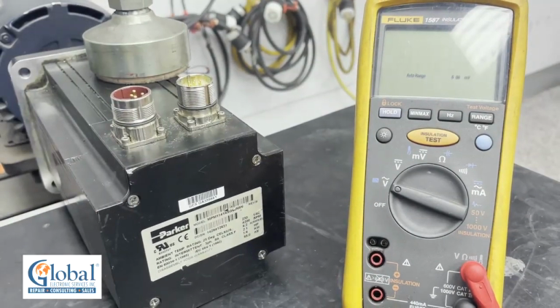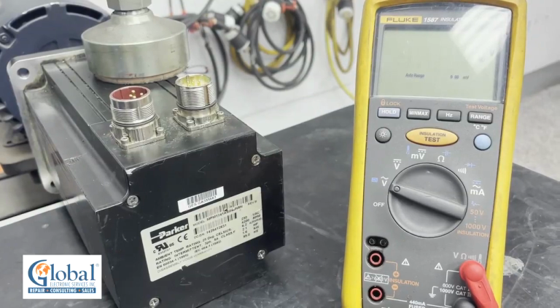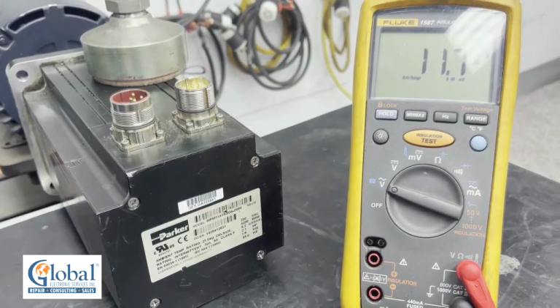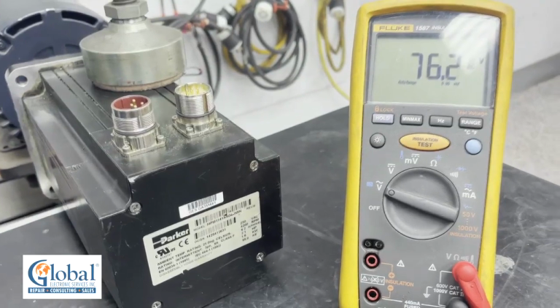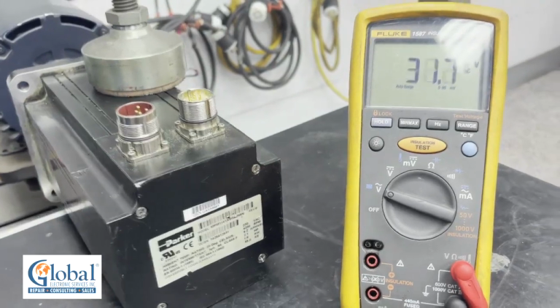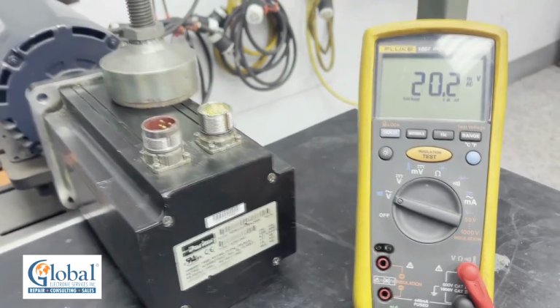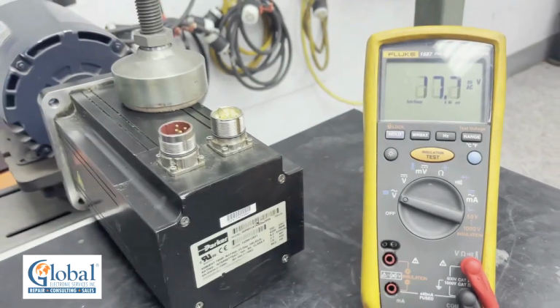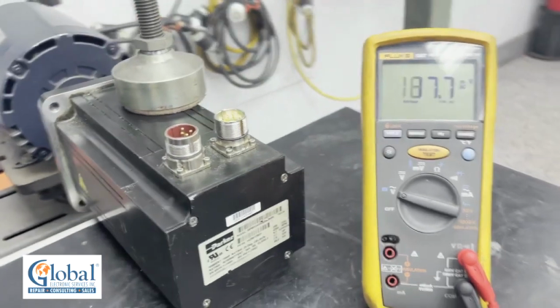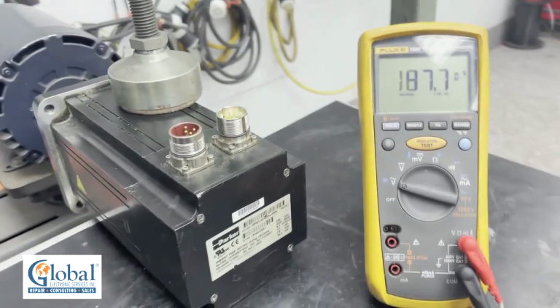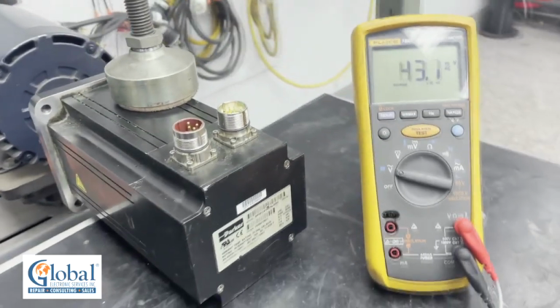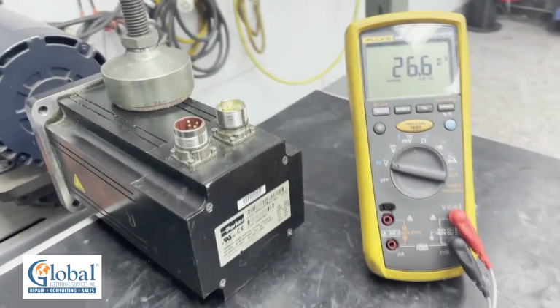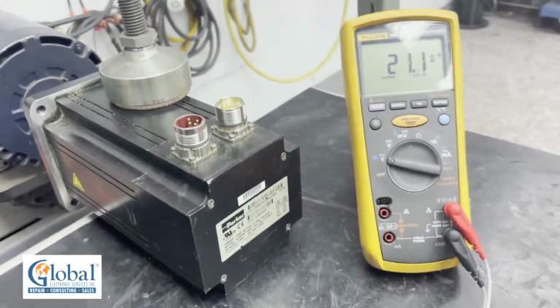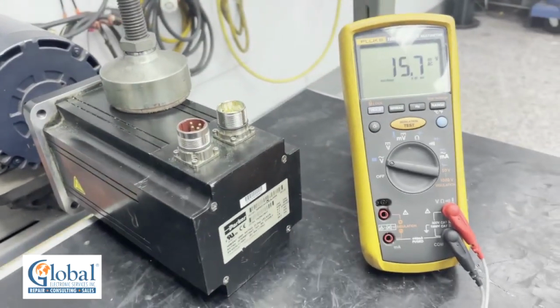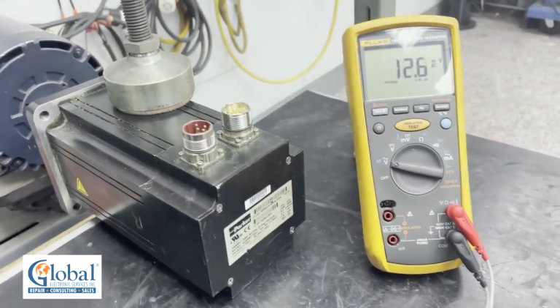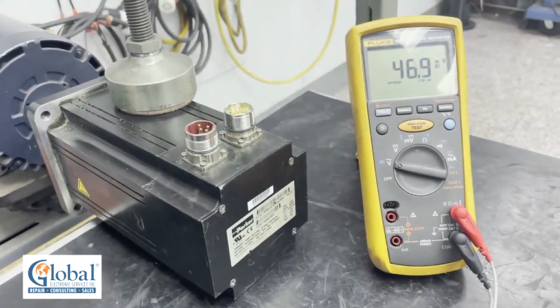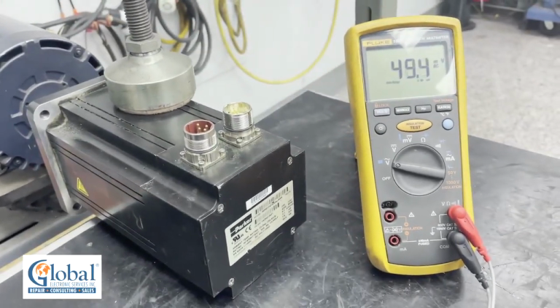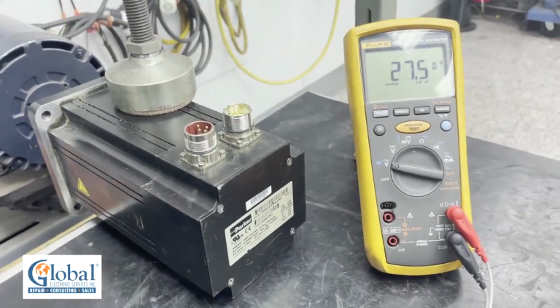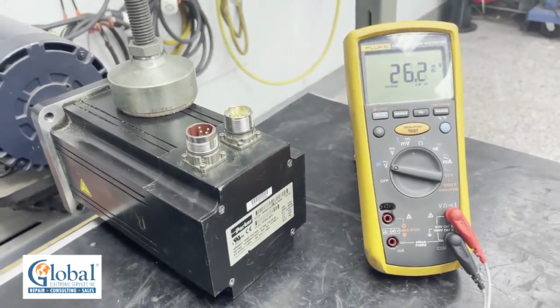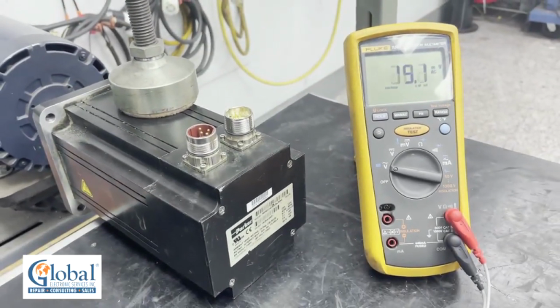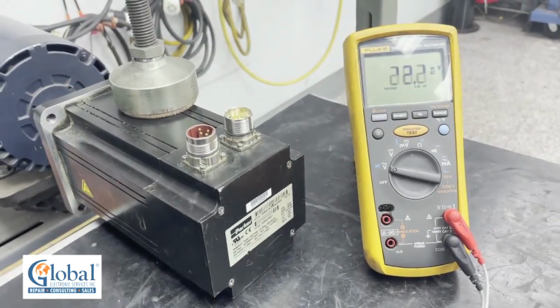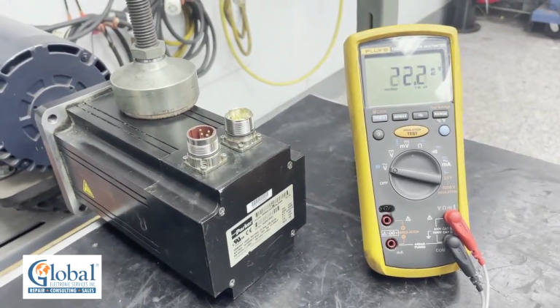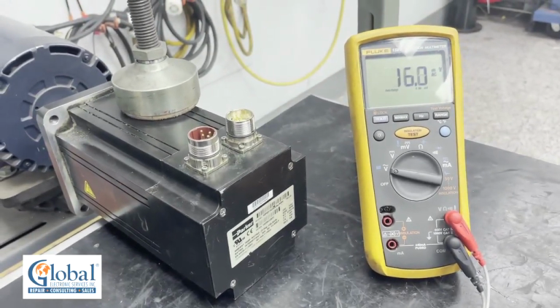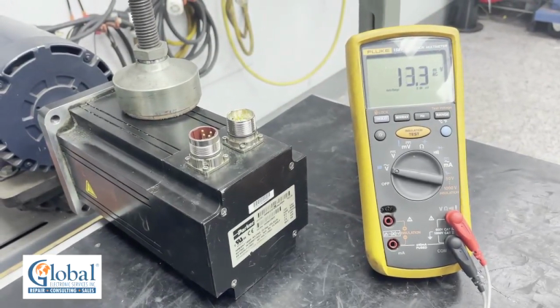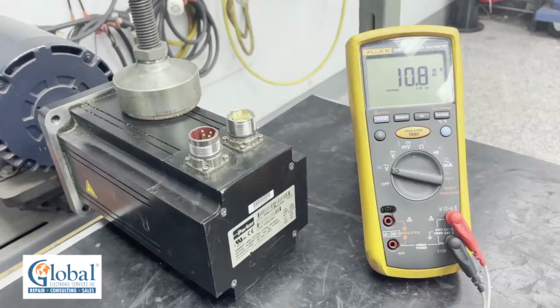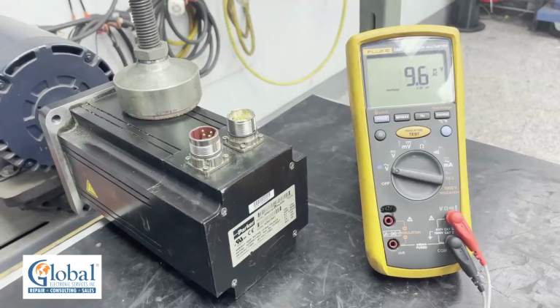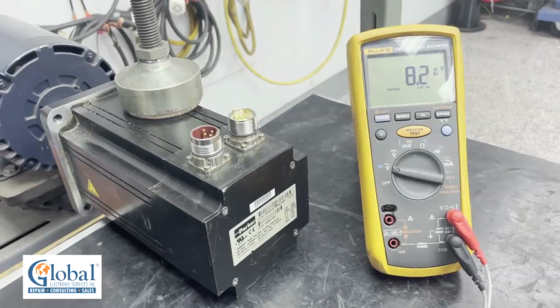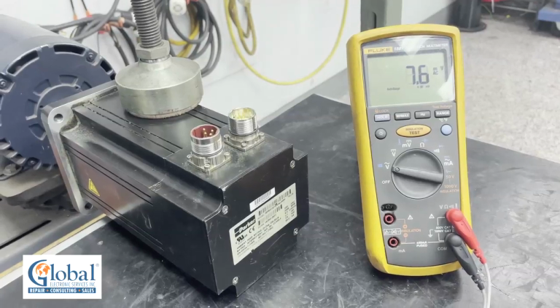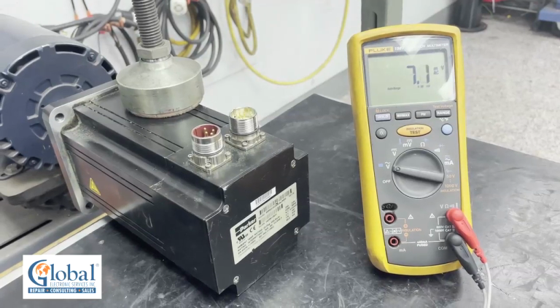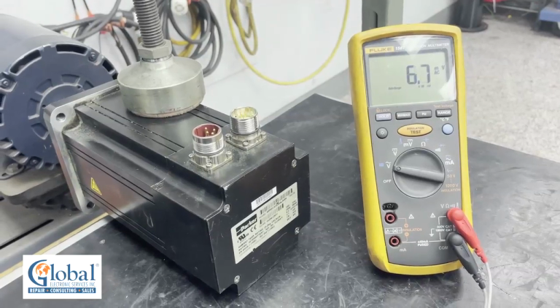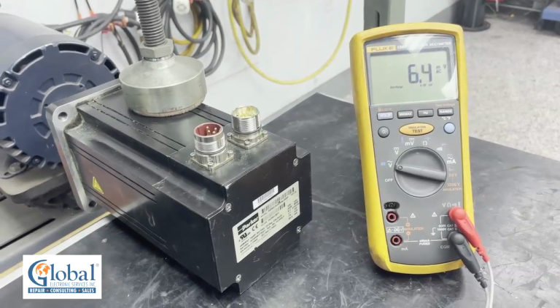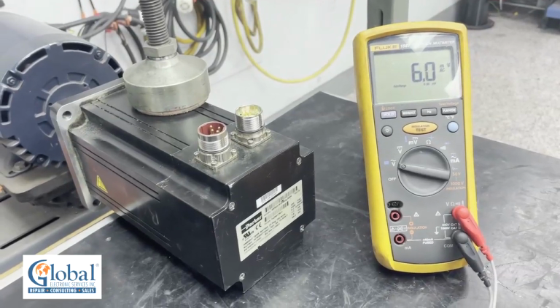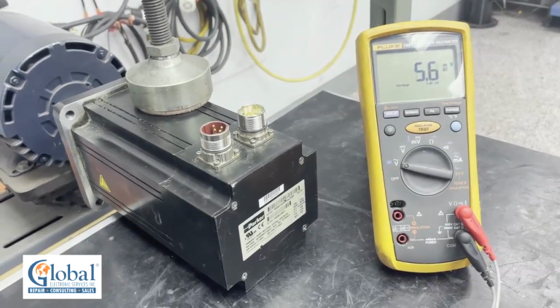This voltage constant tells us that the permanent magnets are good on this motor. Now we are ready to check the feedback.